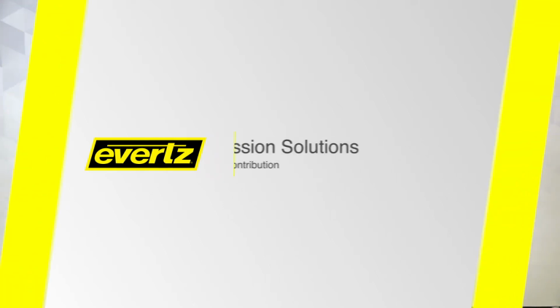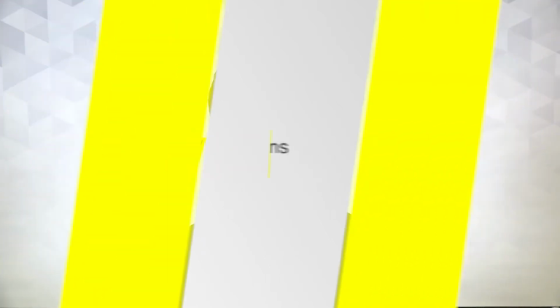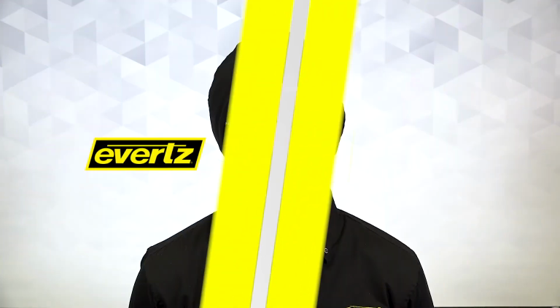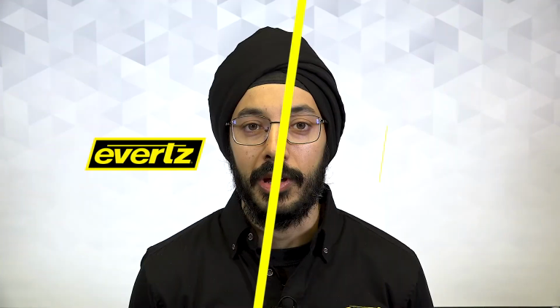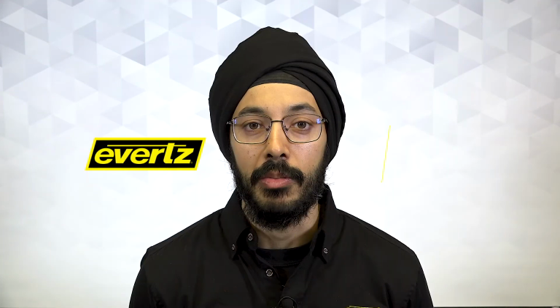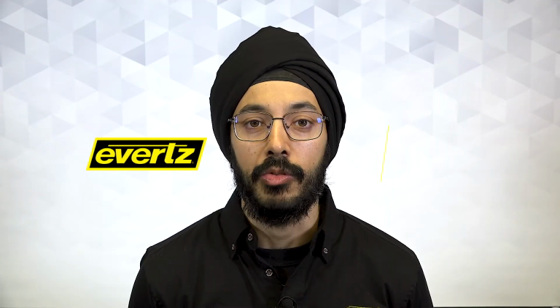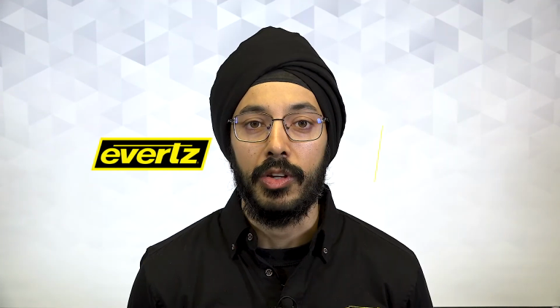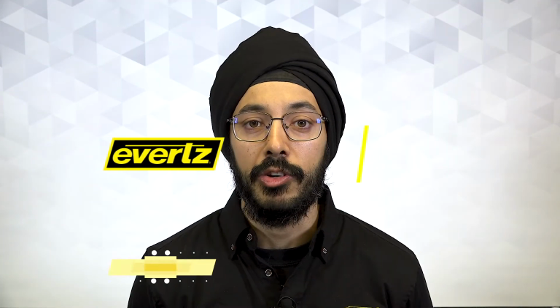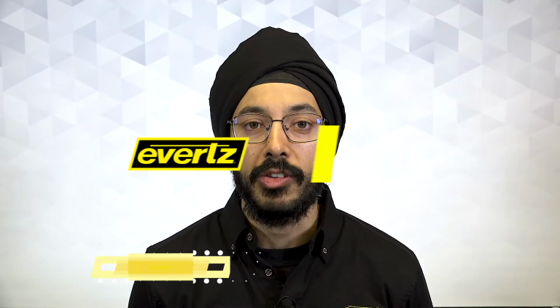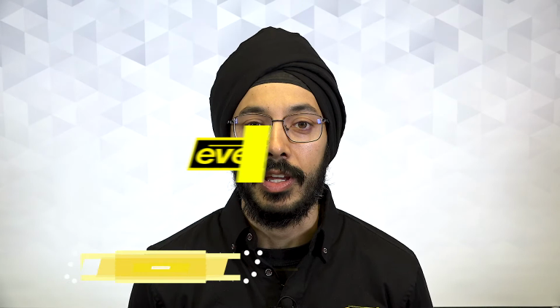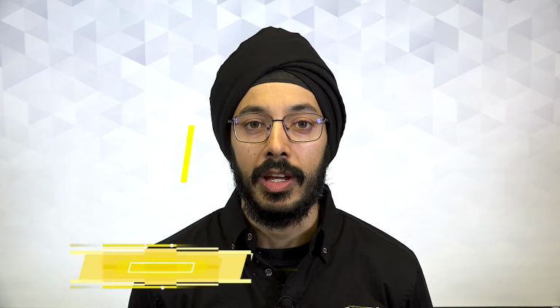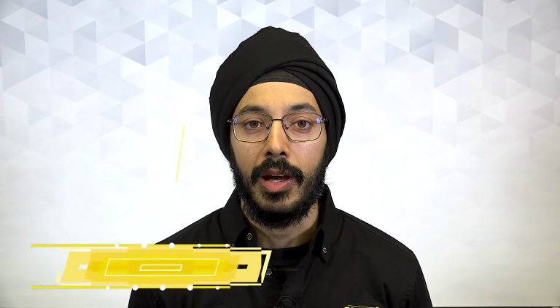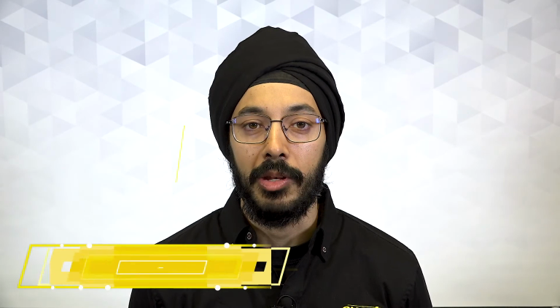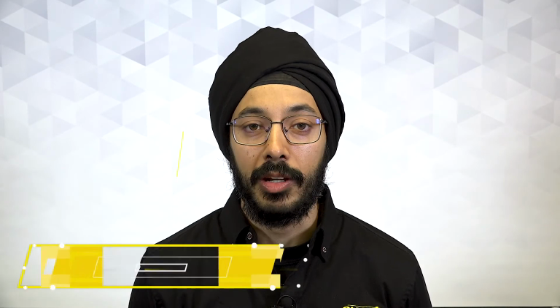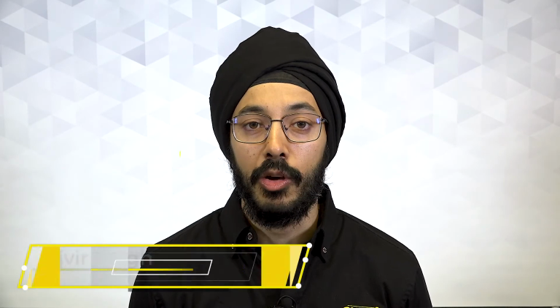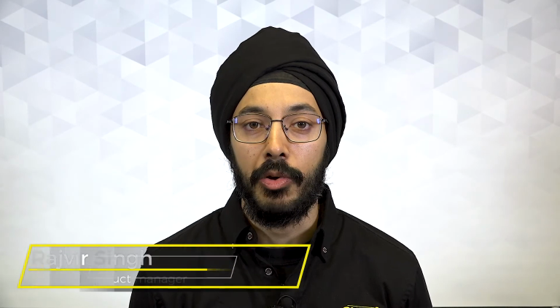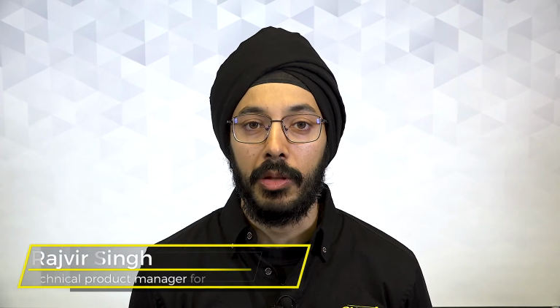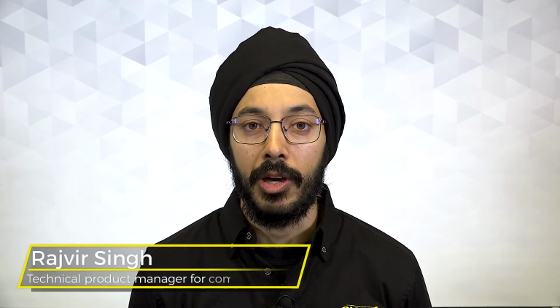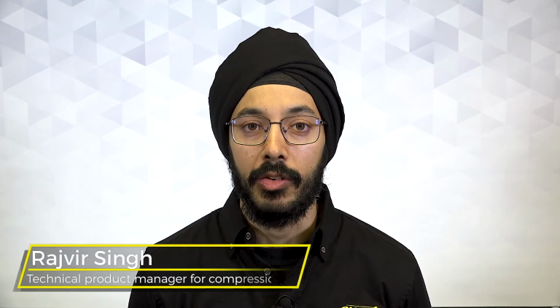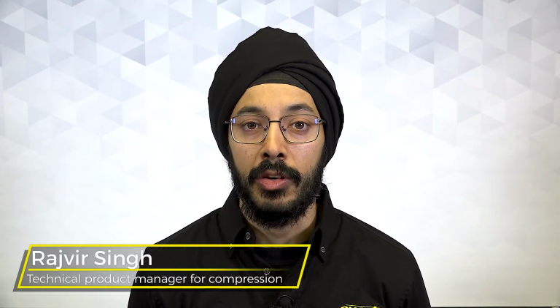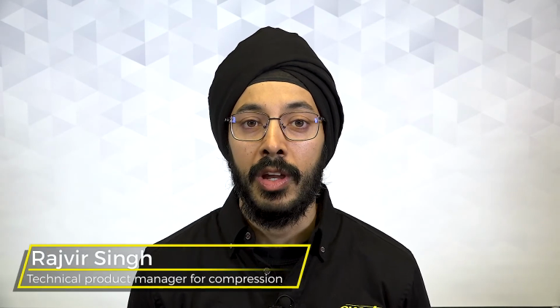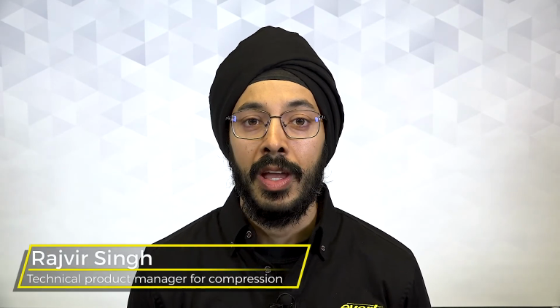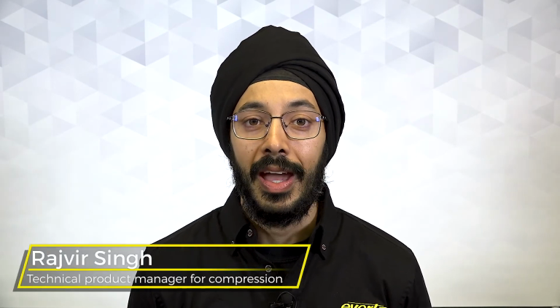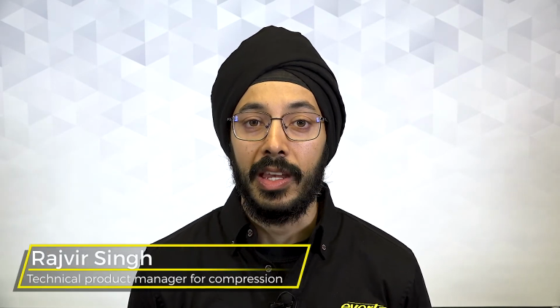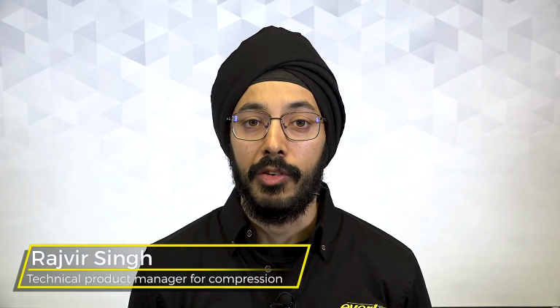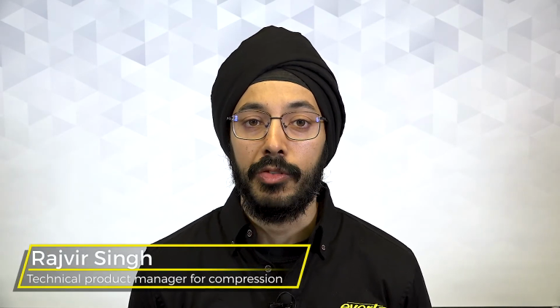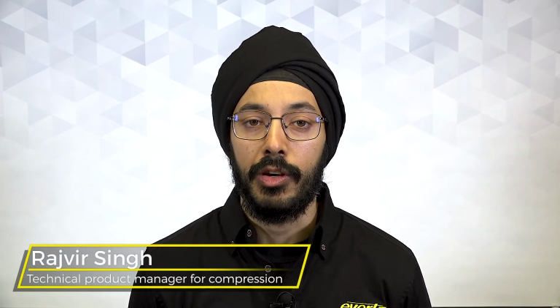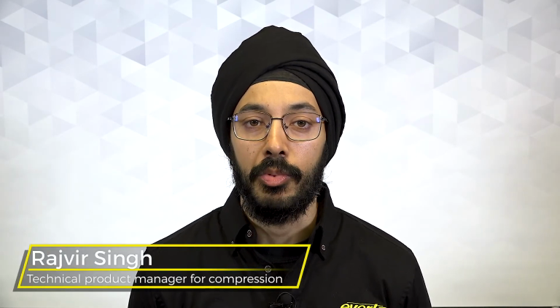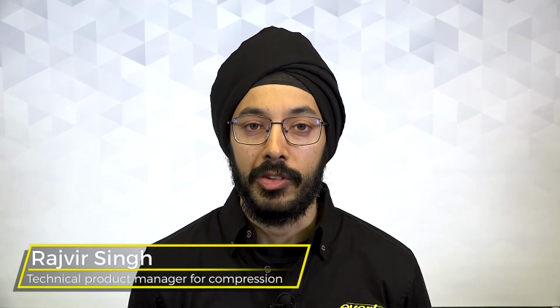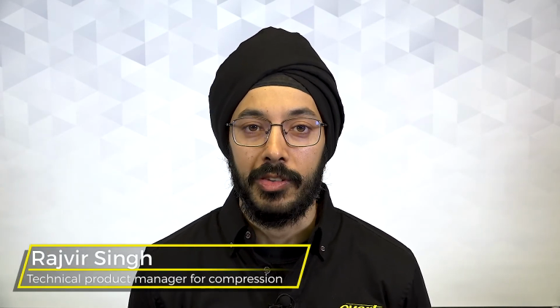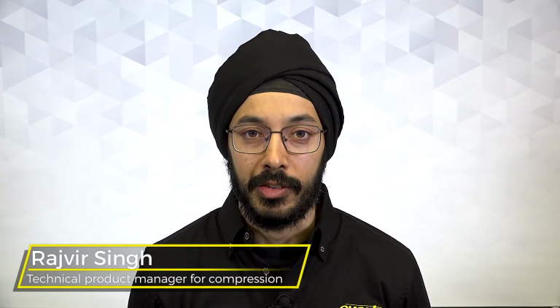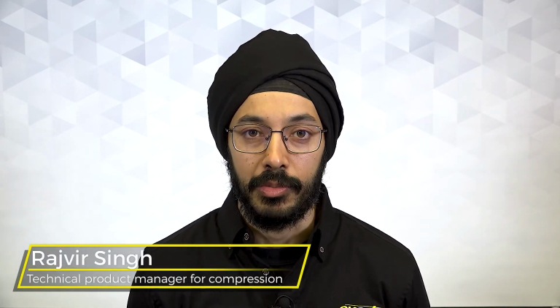My name is Rajveer Singh. I'm a technical product manager at Evertz for compression systems.